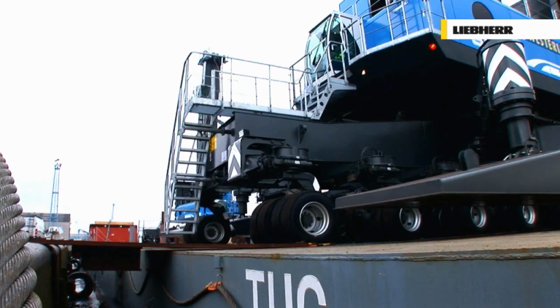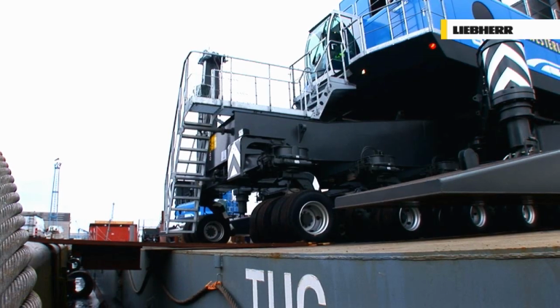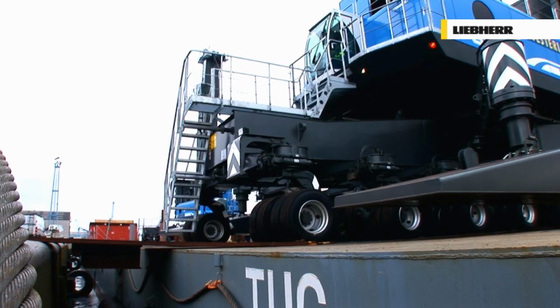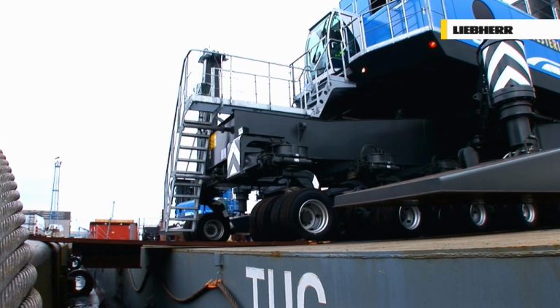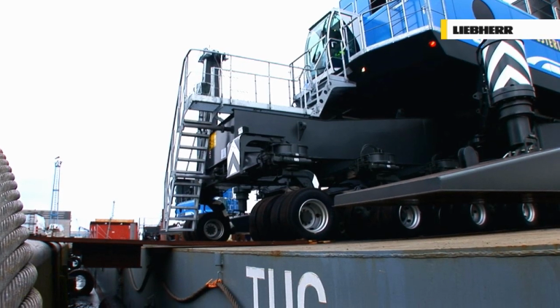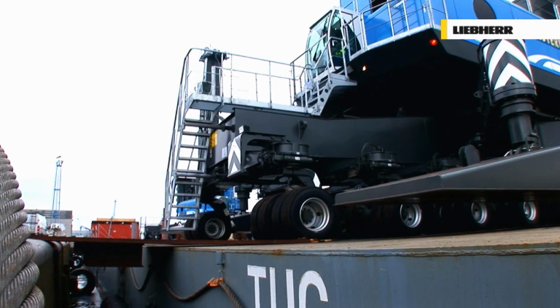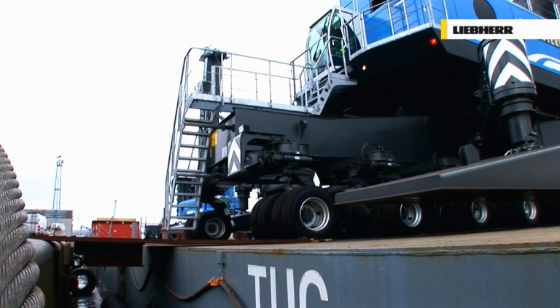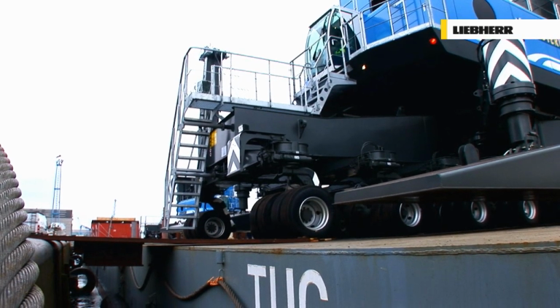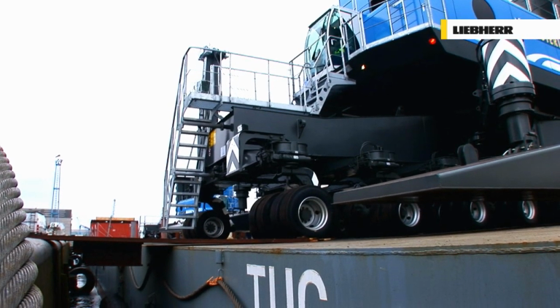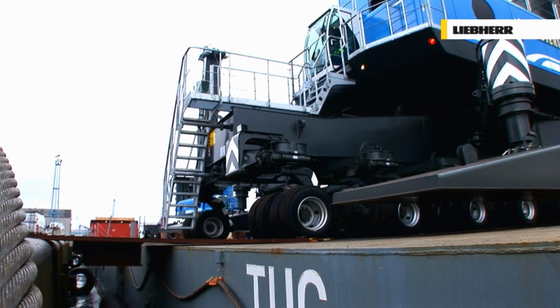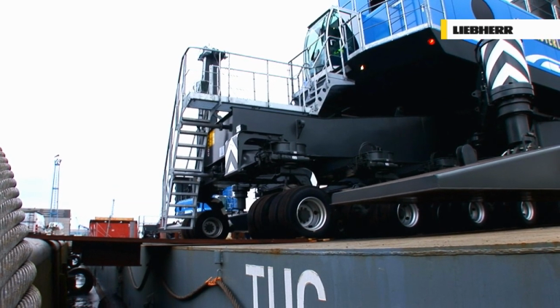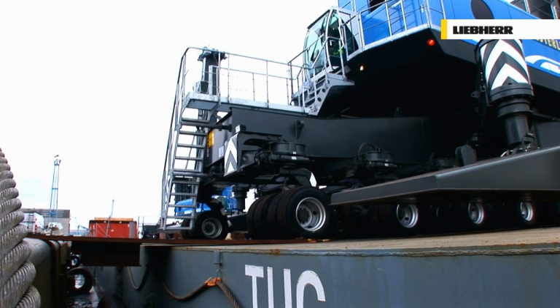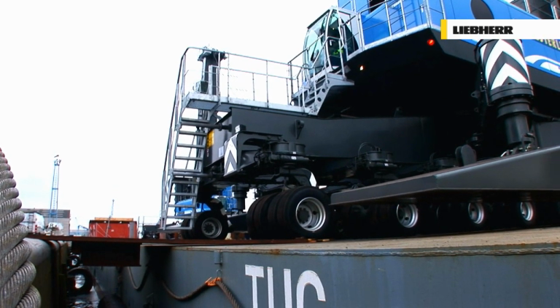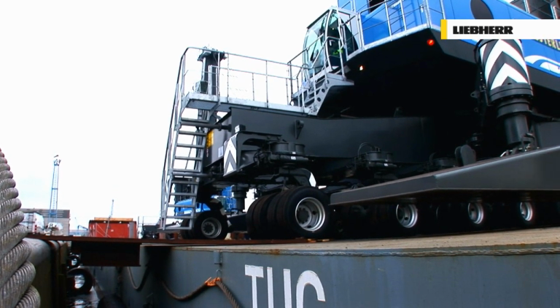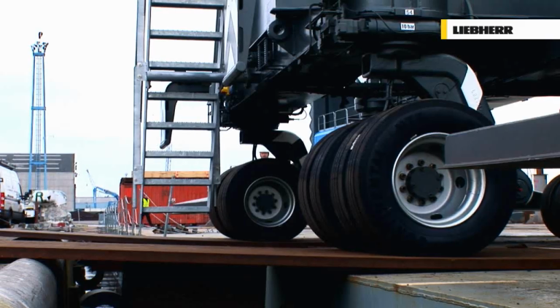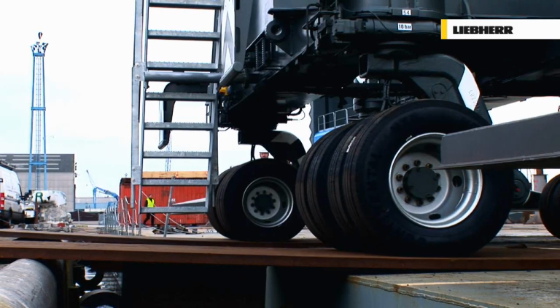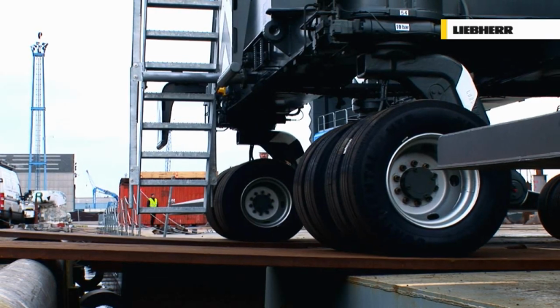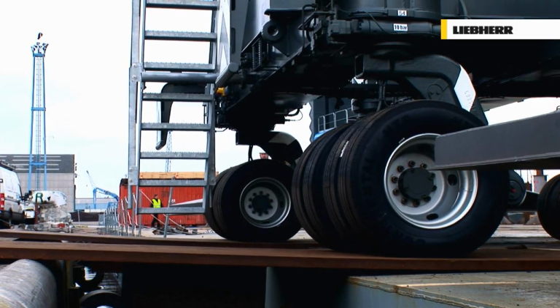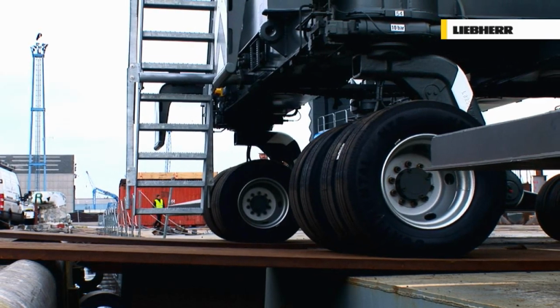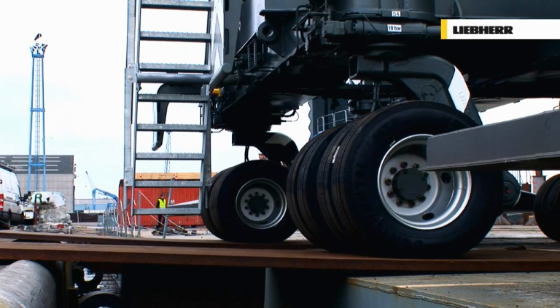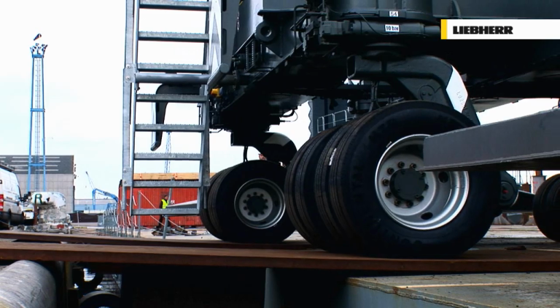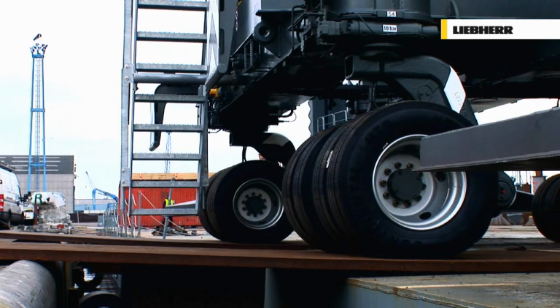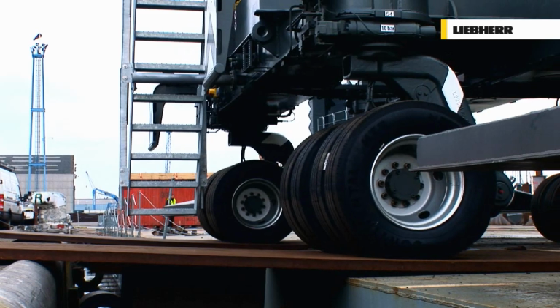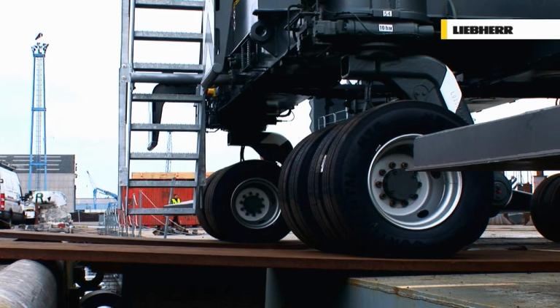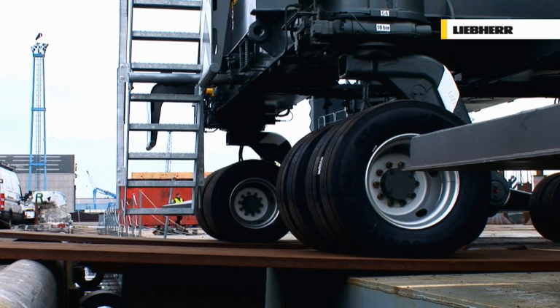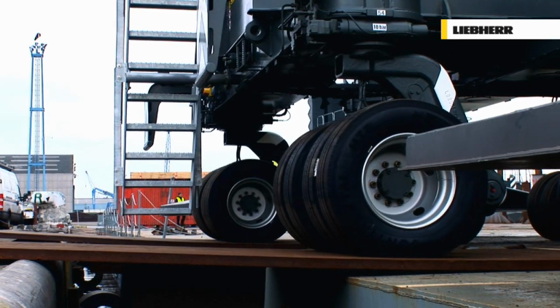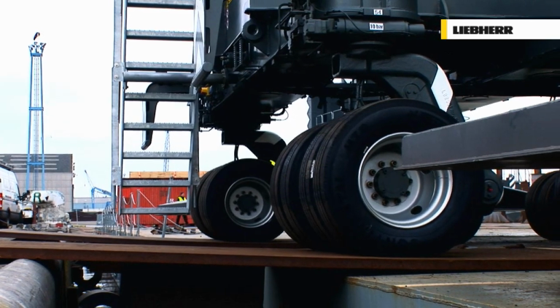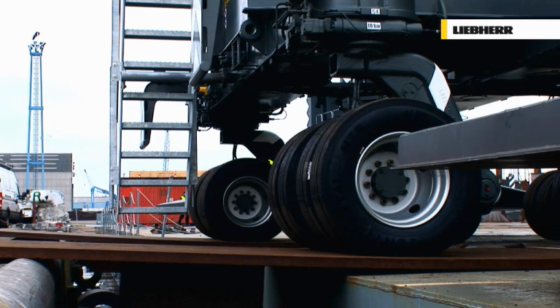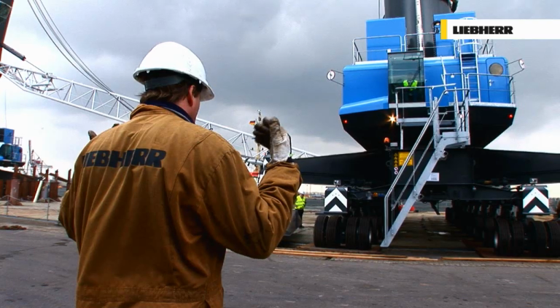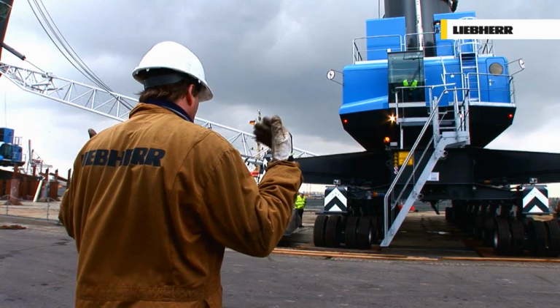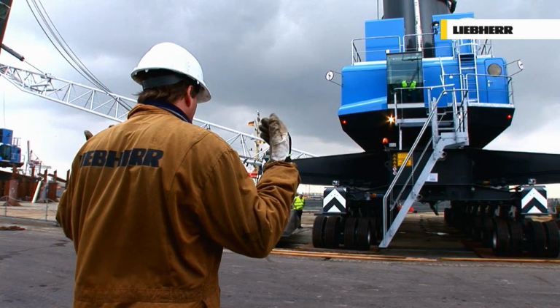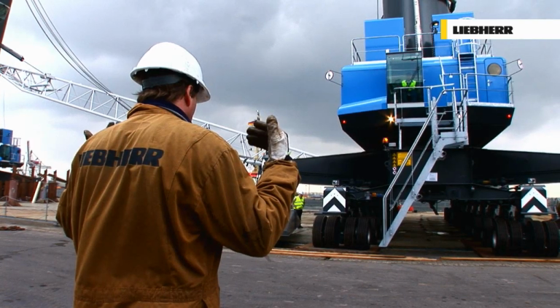Here, in Antwerp, Belgium, these LHM 500s can start working right away.